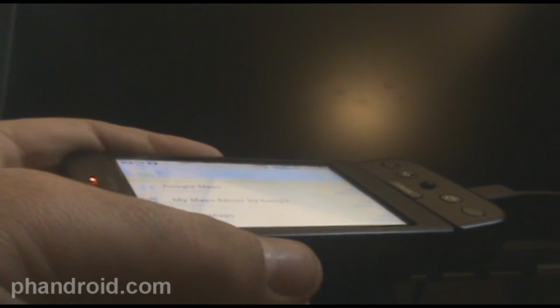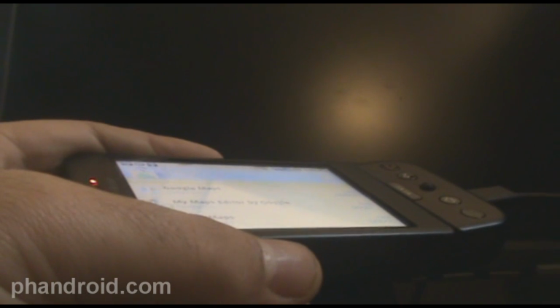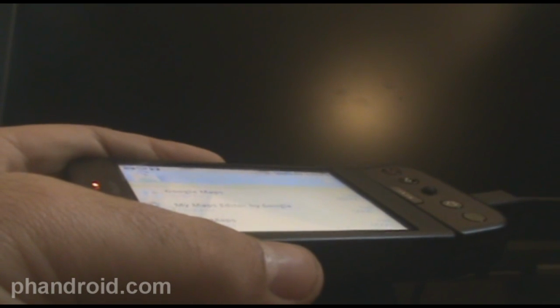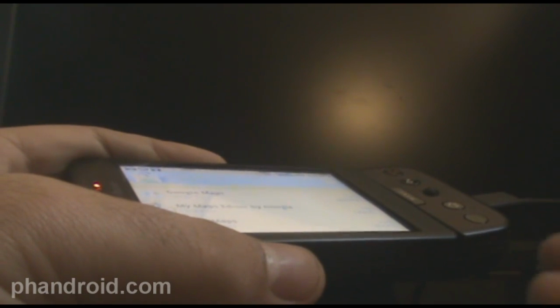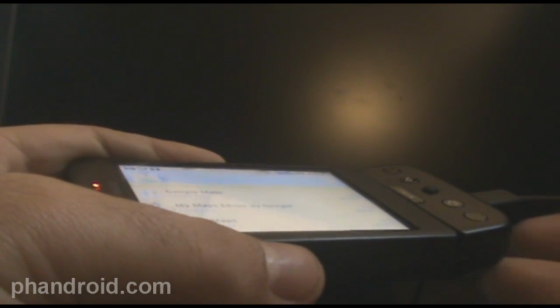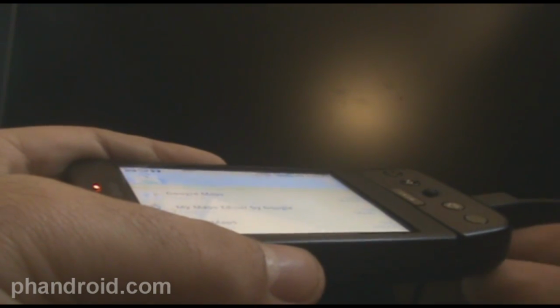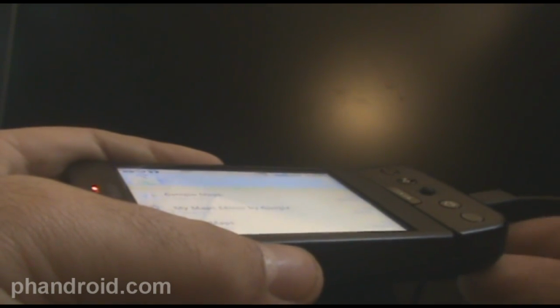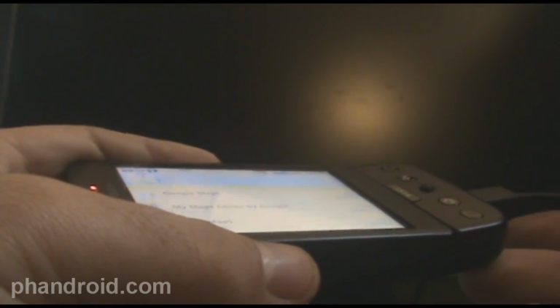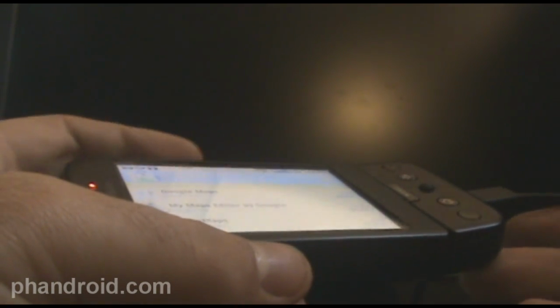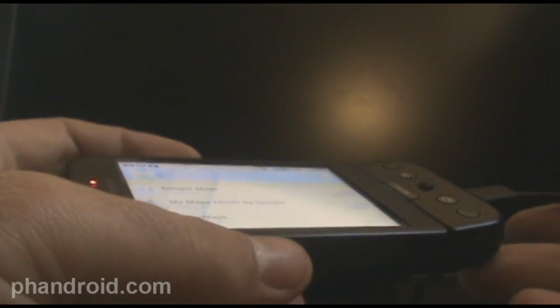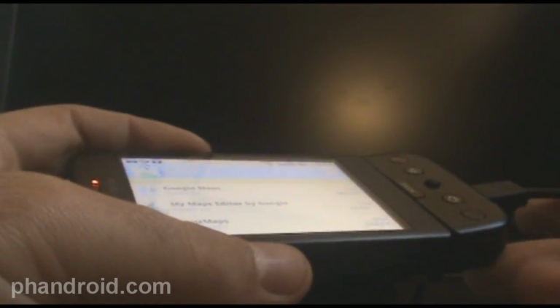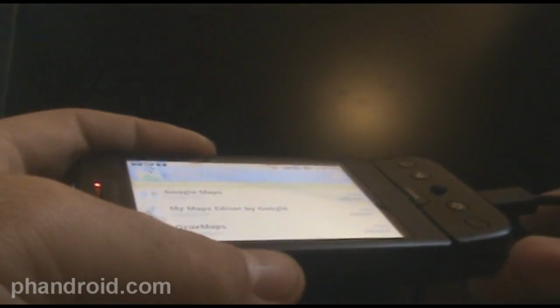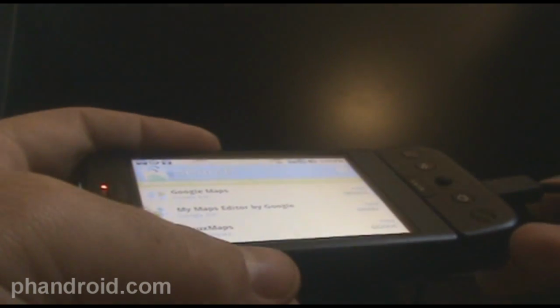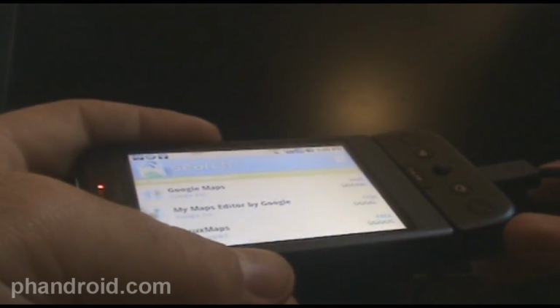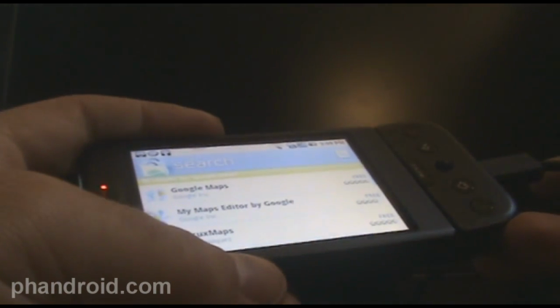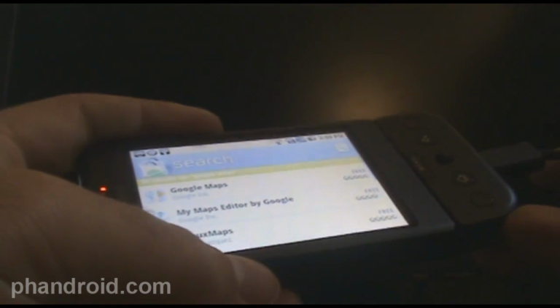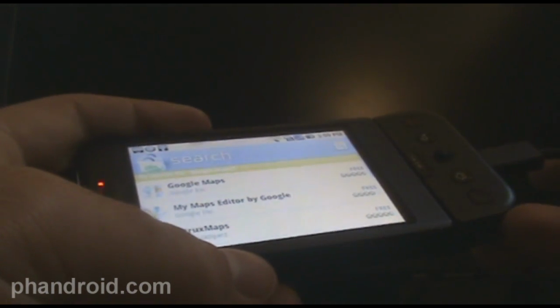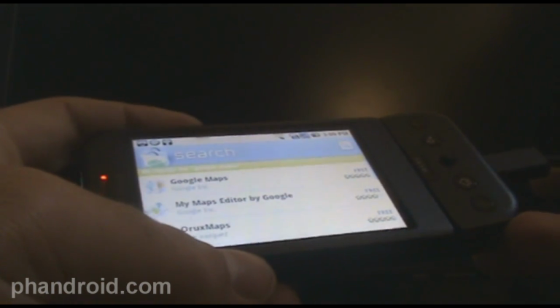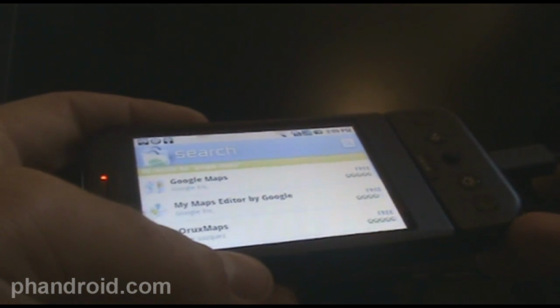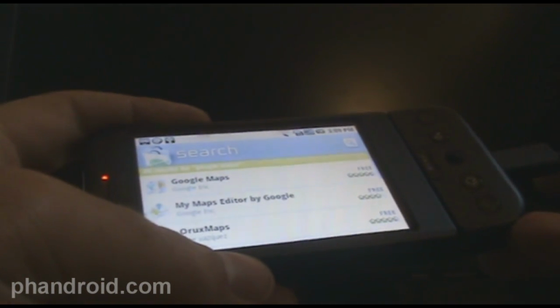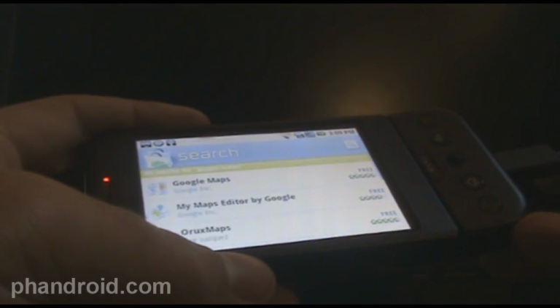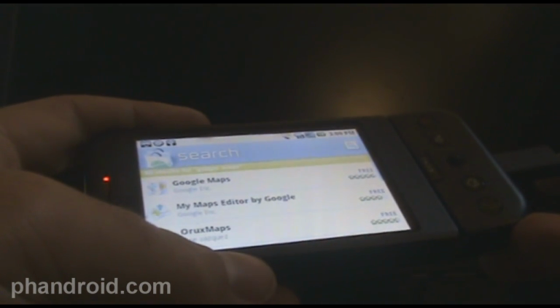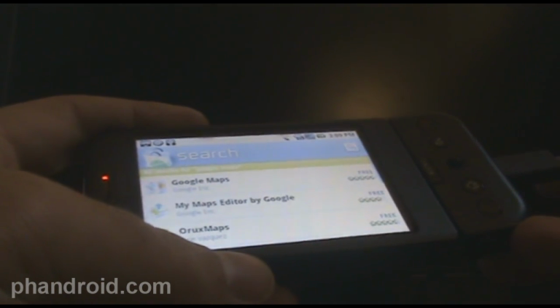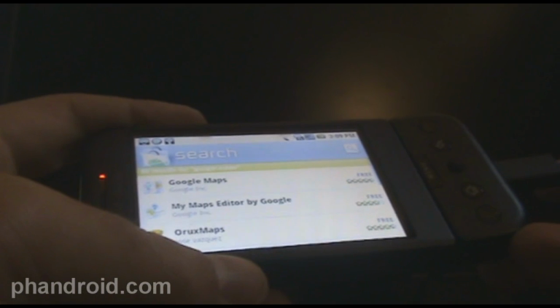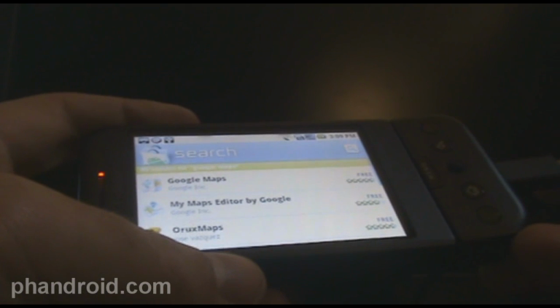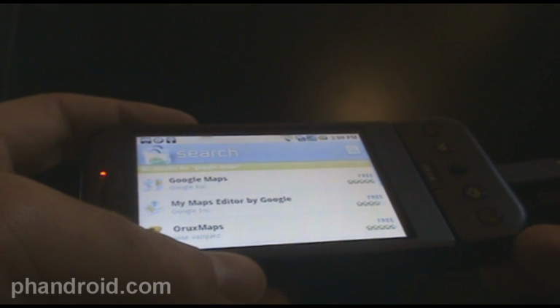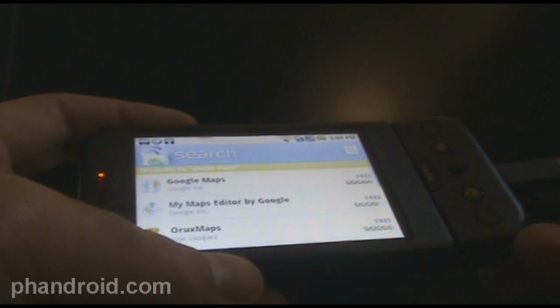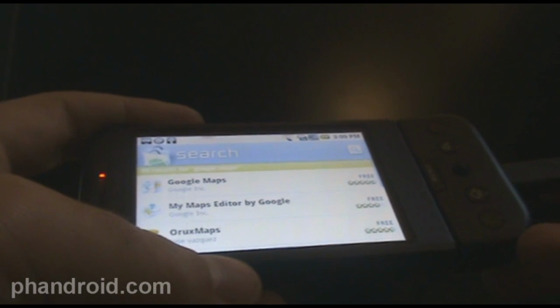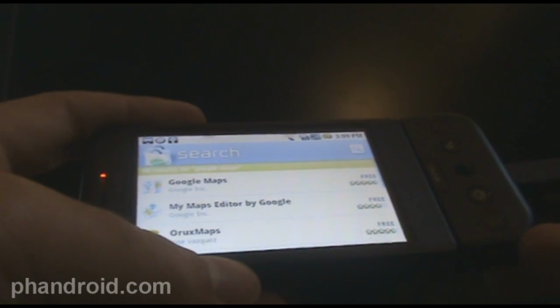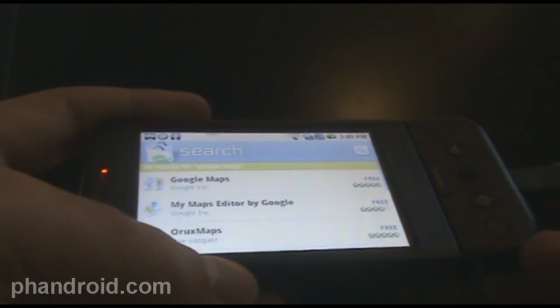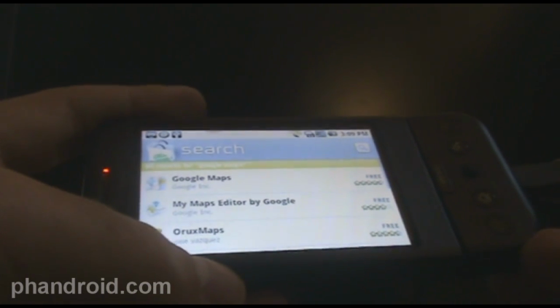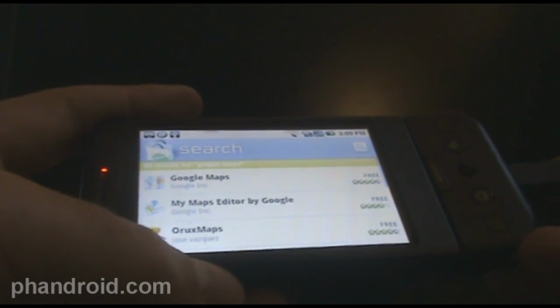Hey, it's Rob with Fandroid.com. I'm here with the T-Mobile G1 and guess what, it's now got Google Navigation officially.